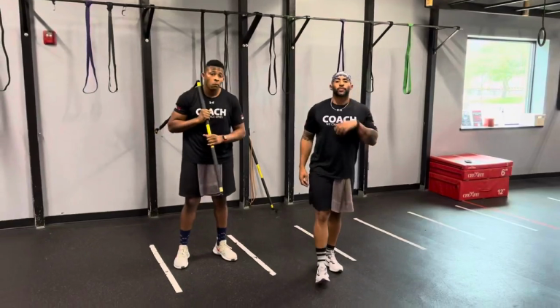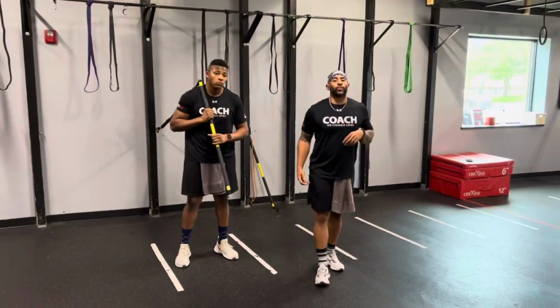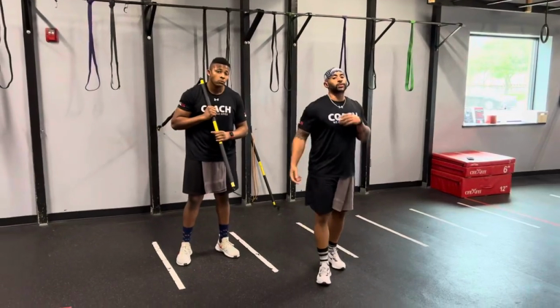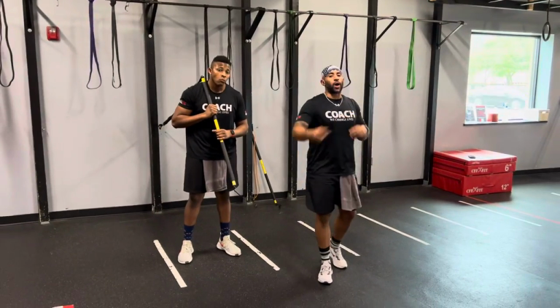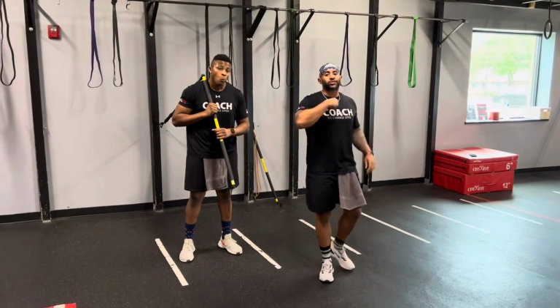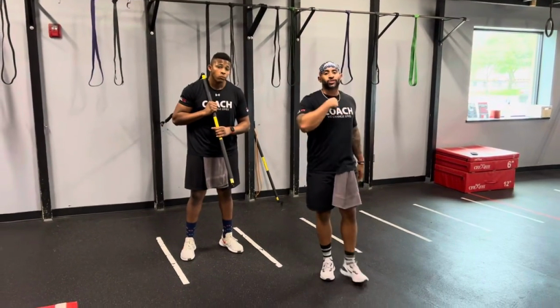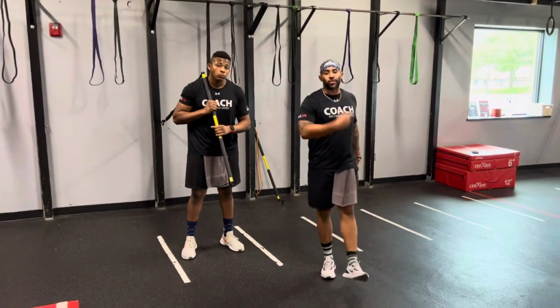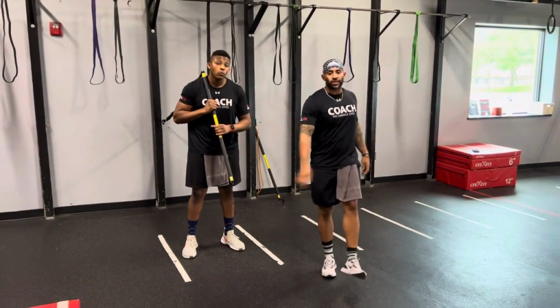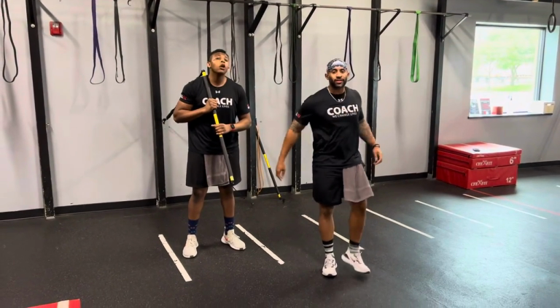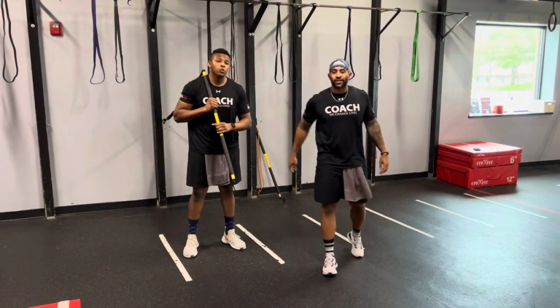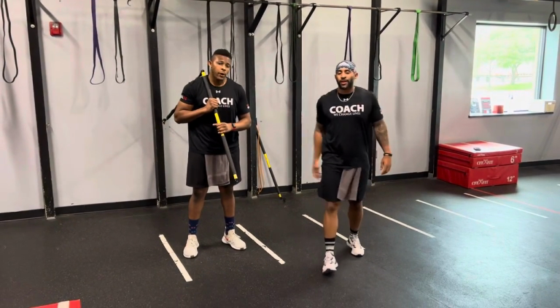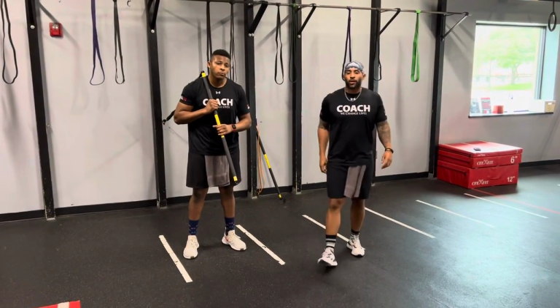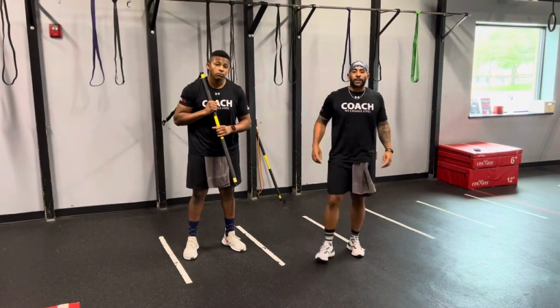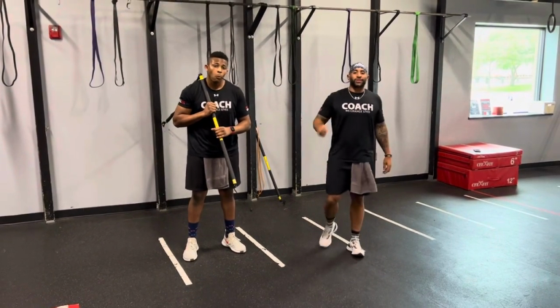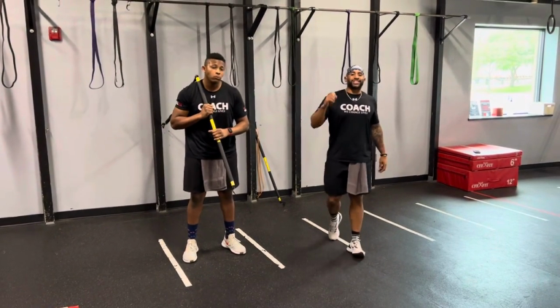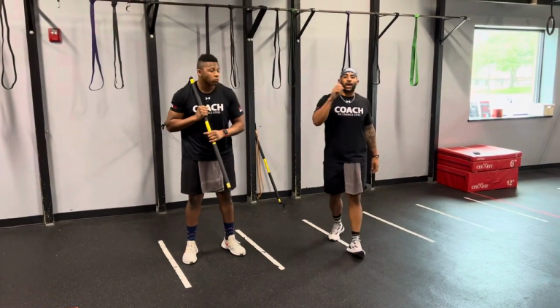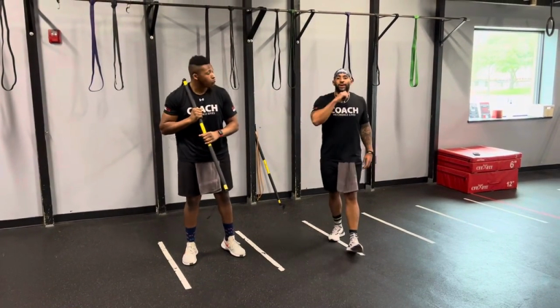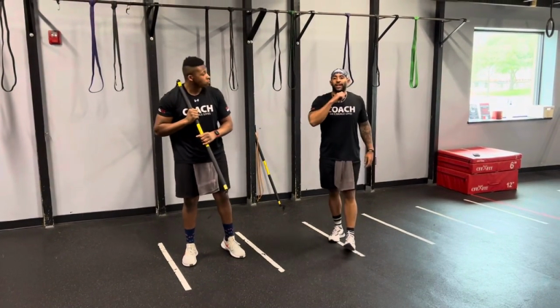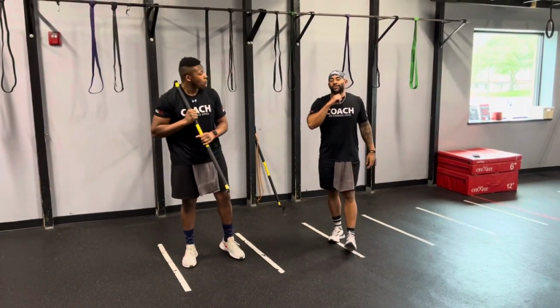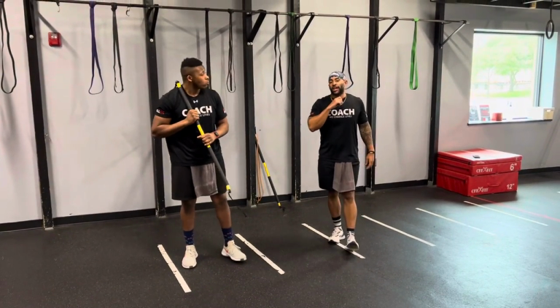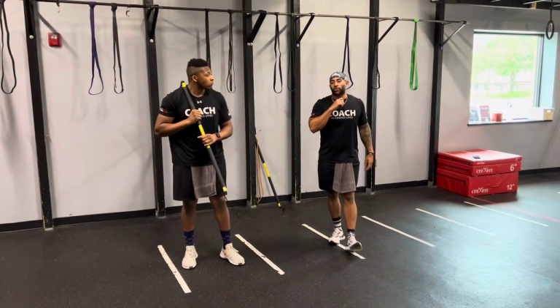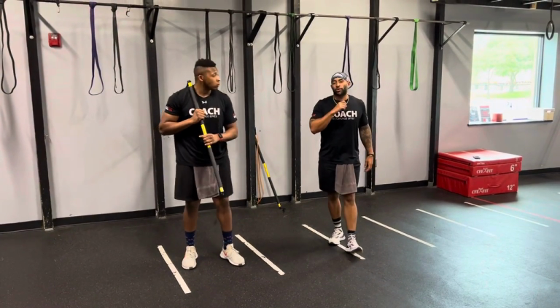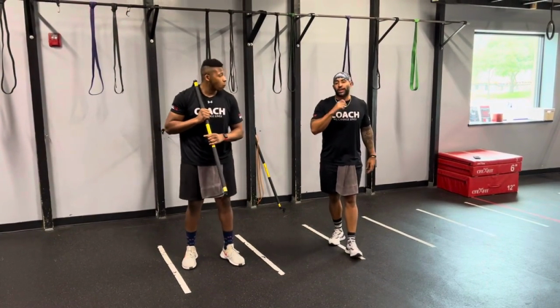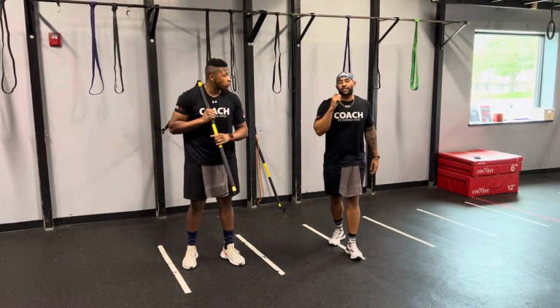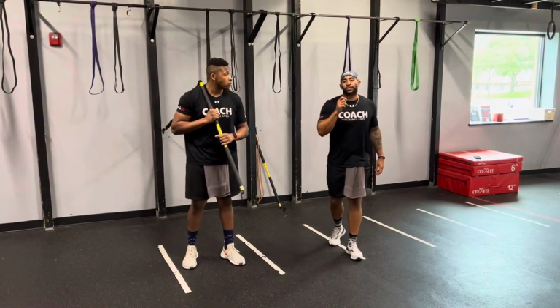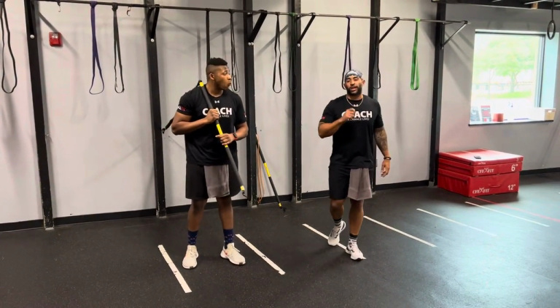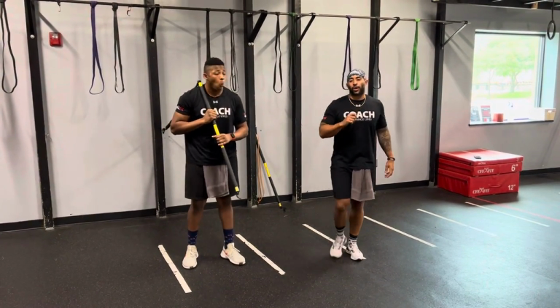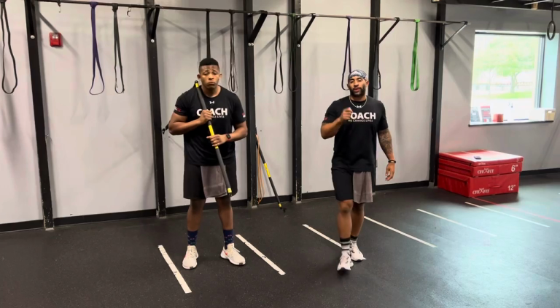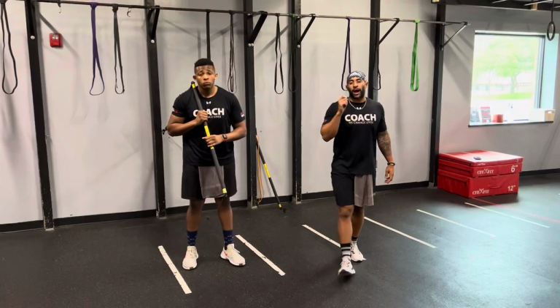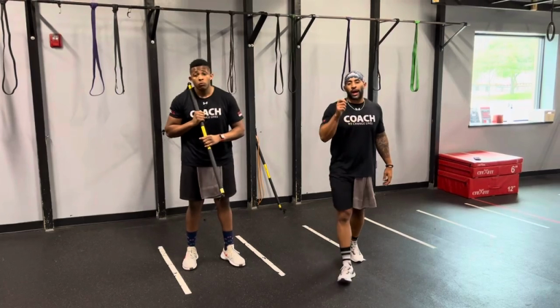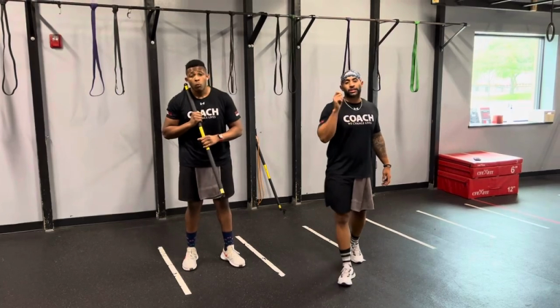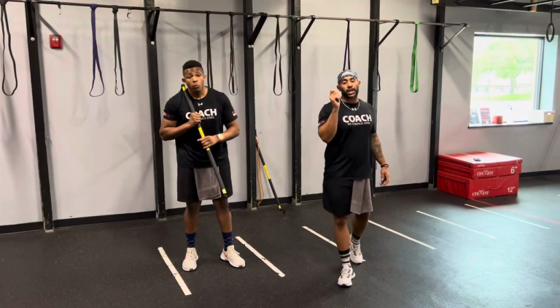What up squad, this is Coach Jeremy, Coach America, coming to you with a TRX exercise working with a scissor jack with a high chop.